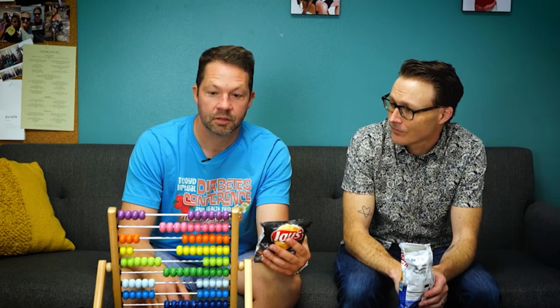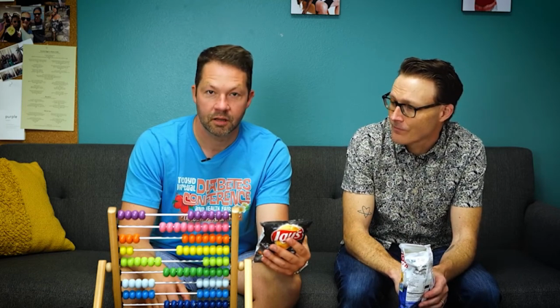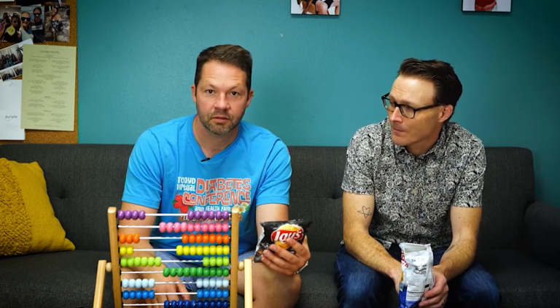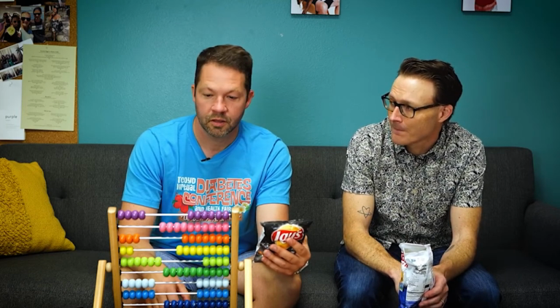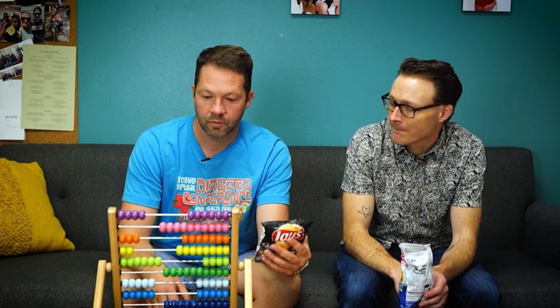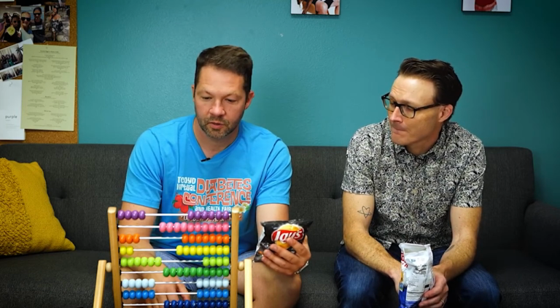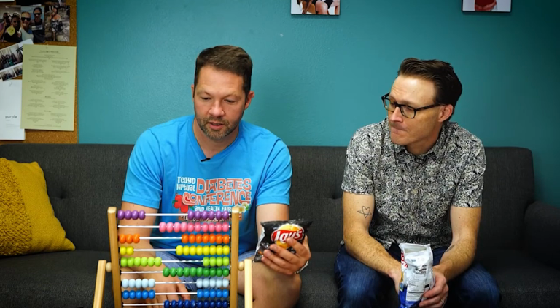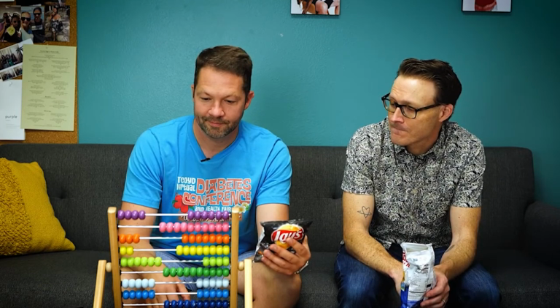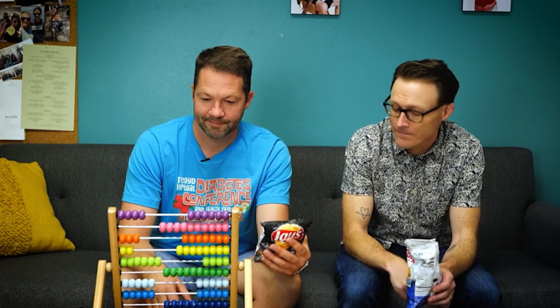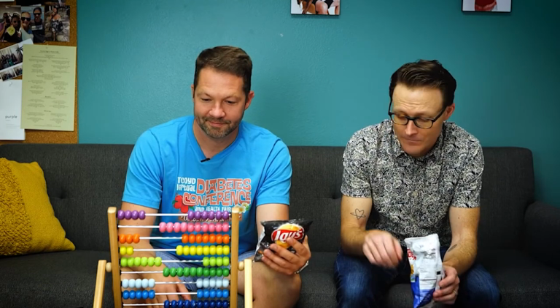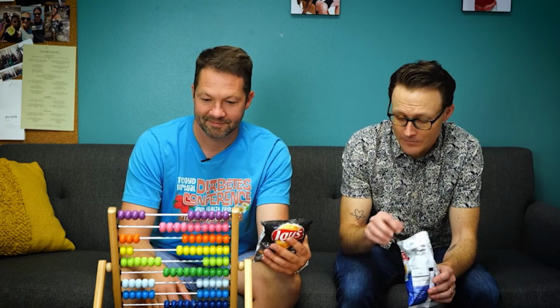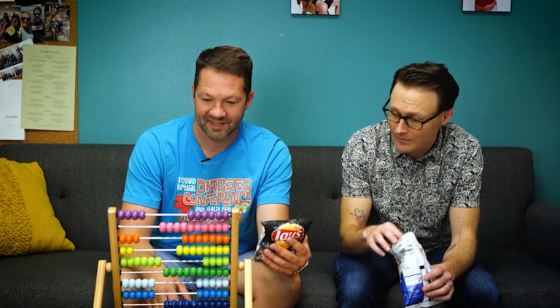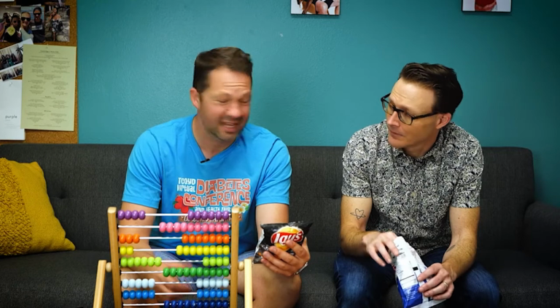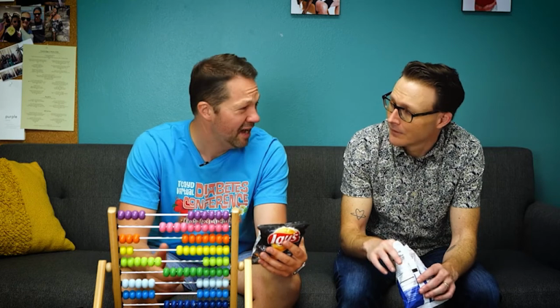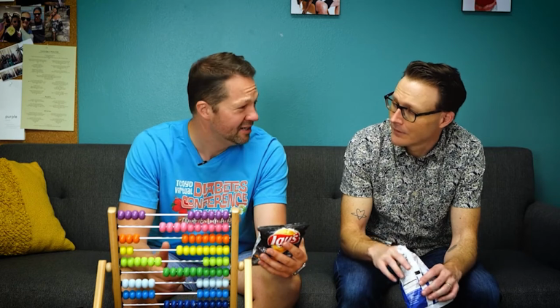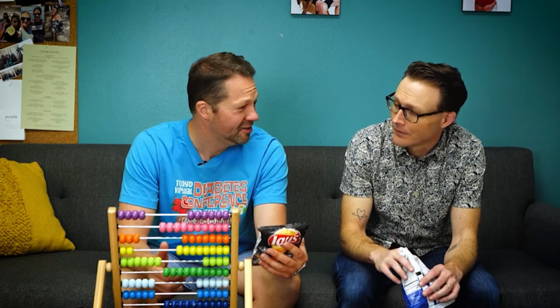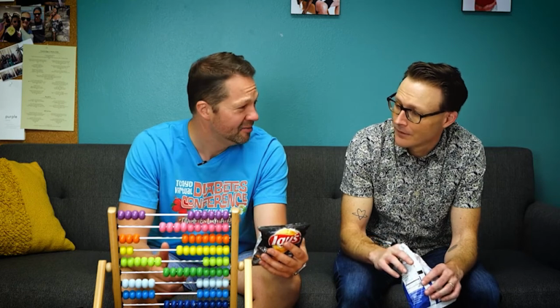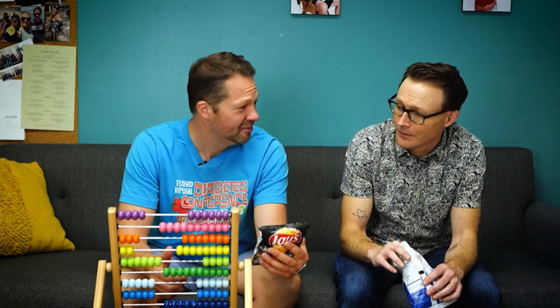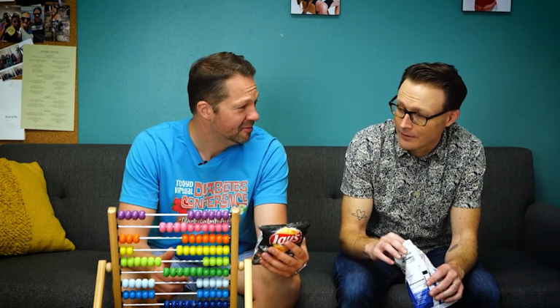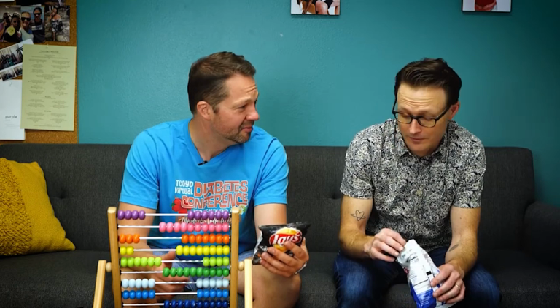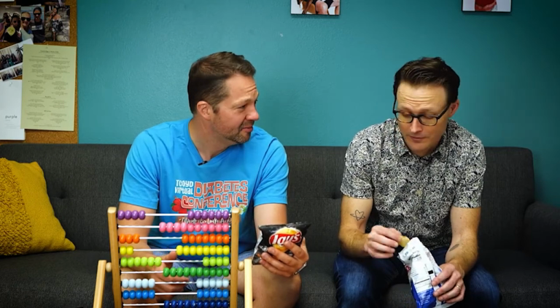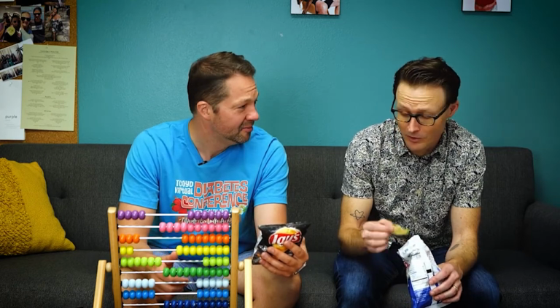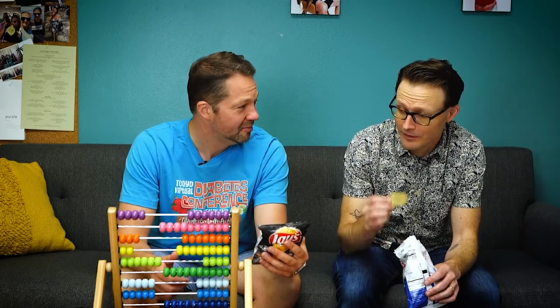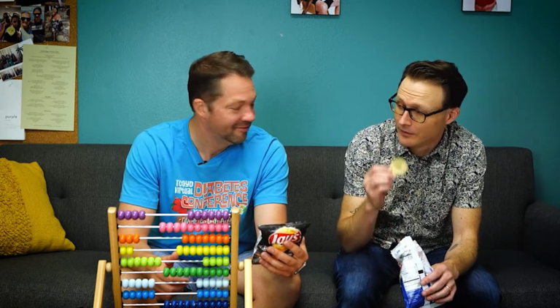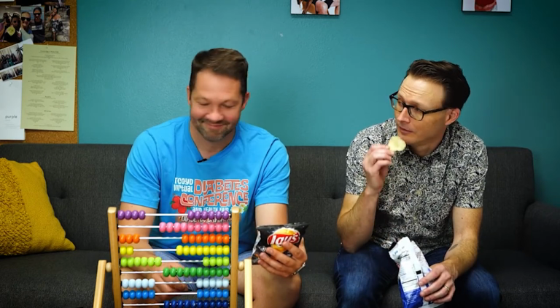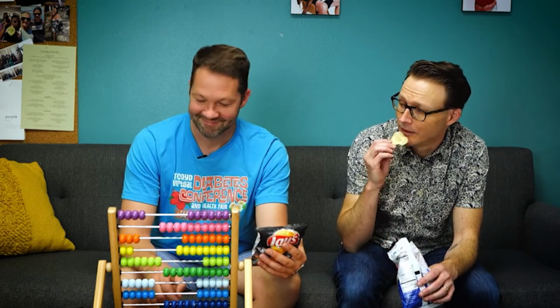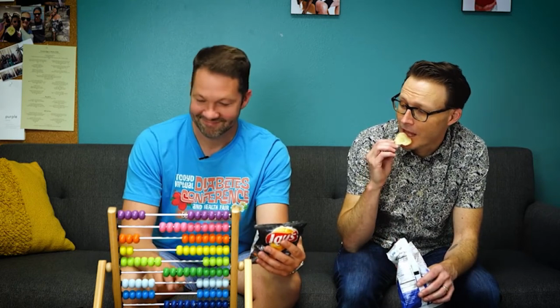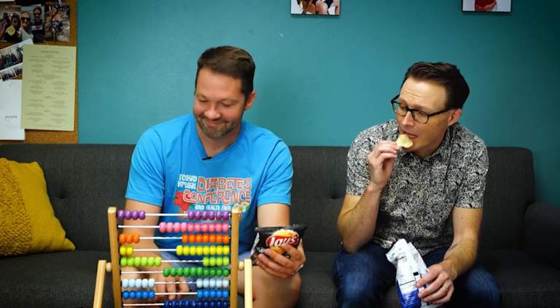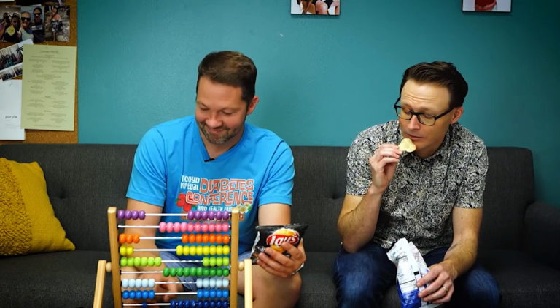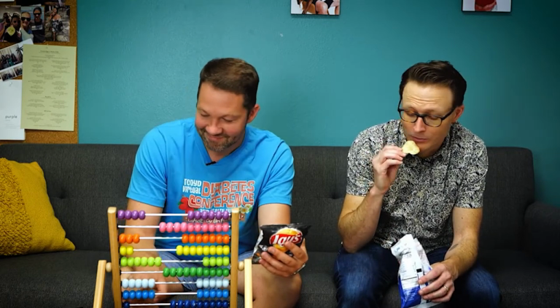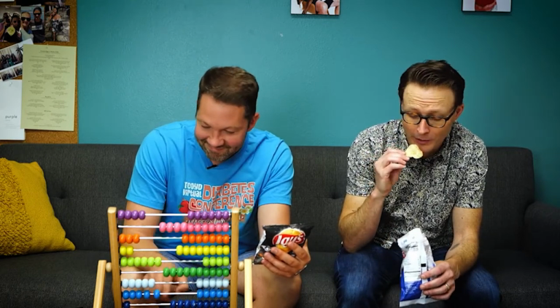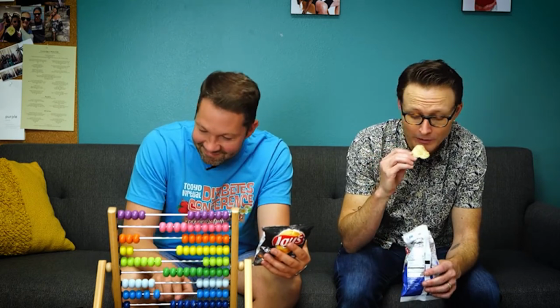Yeah? Can I keep my abacus though? If you want. Weirdo.